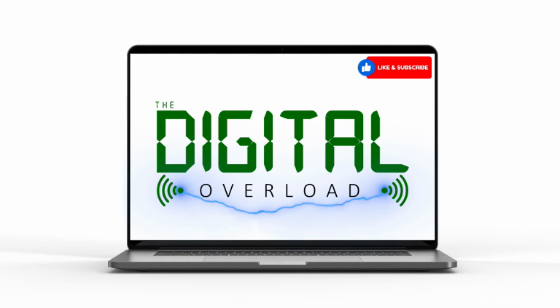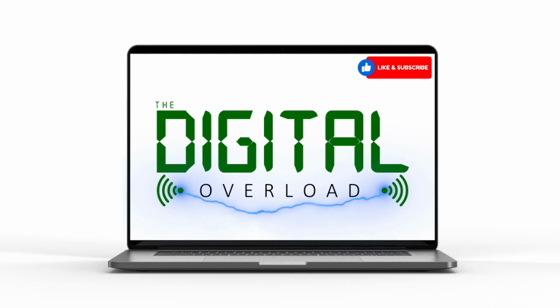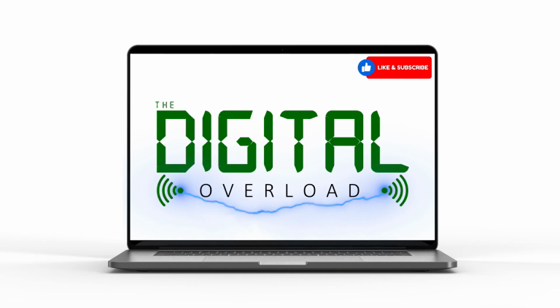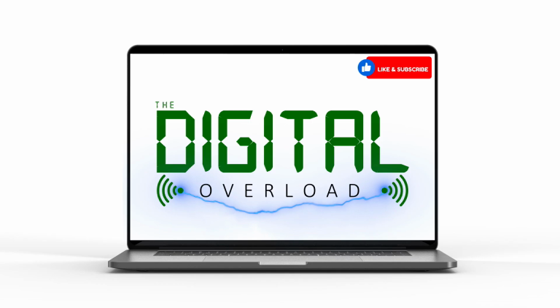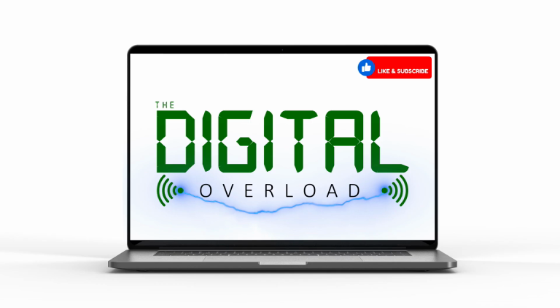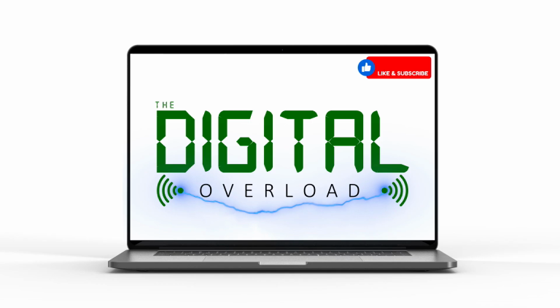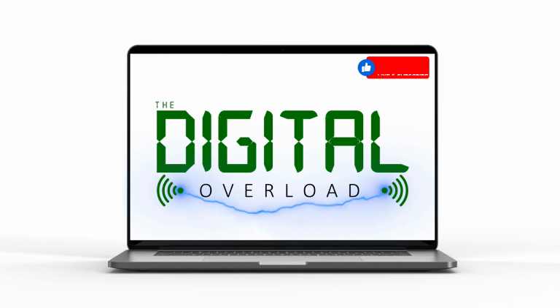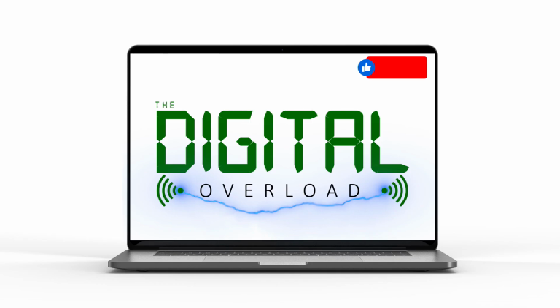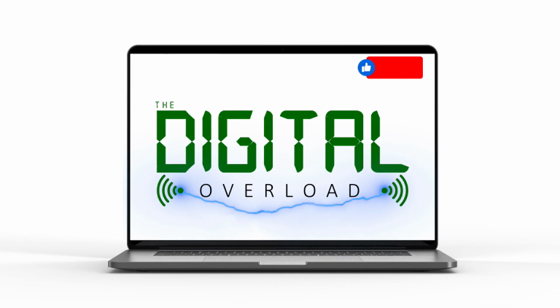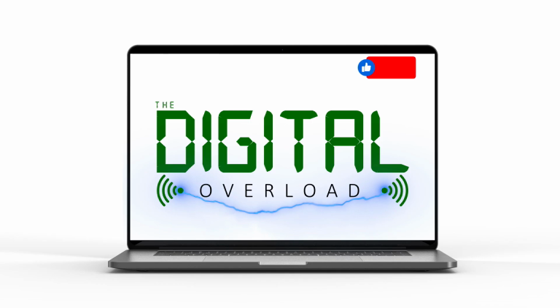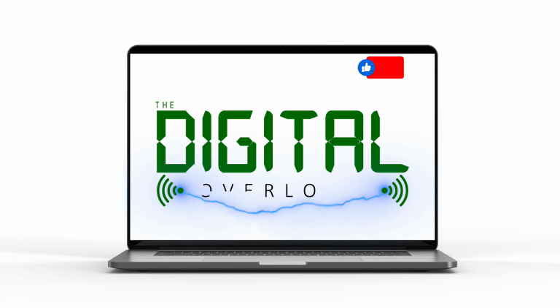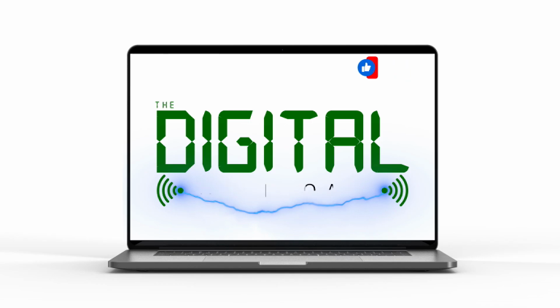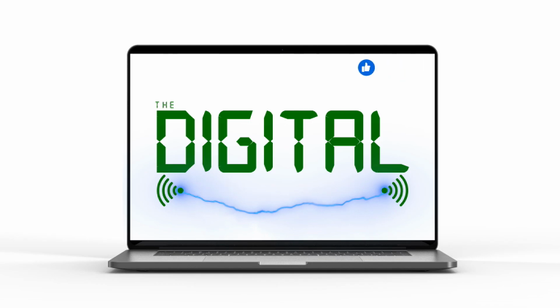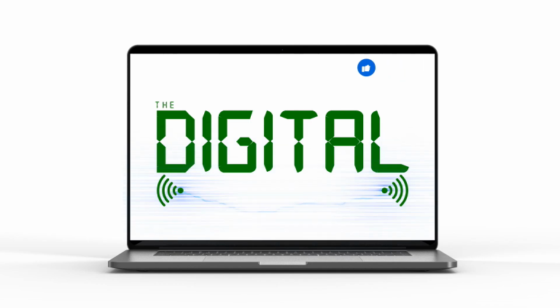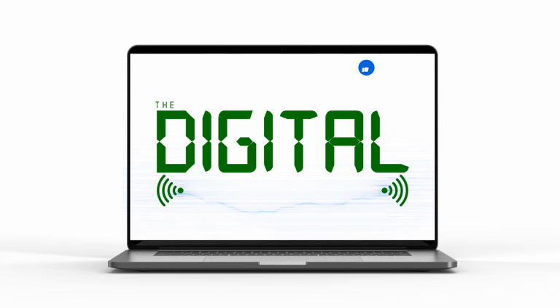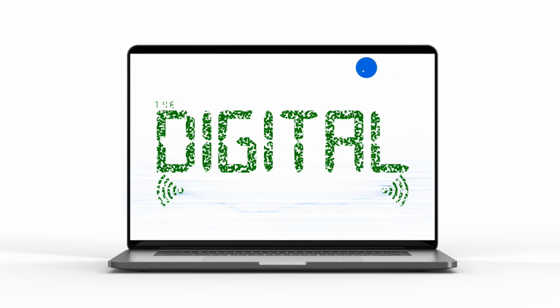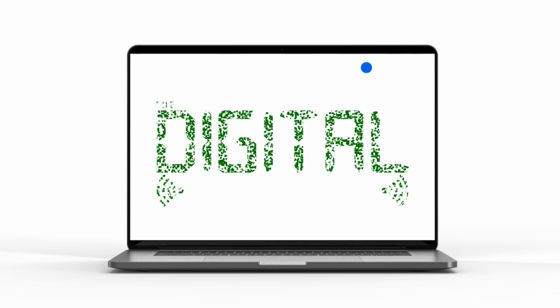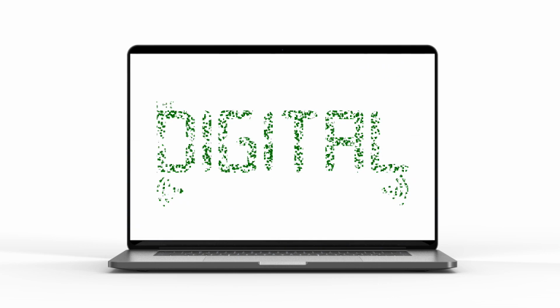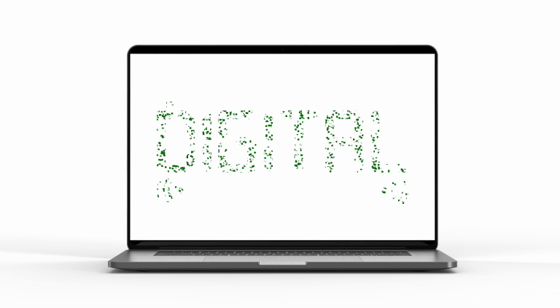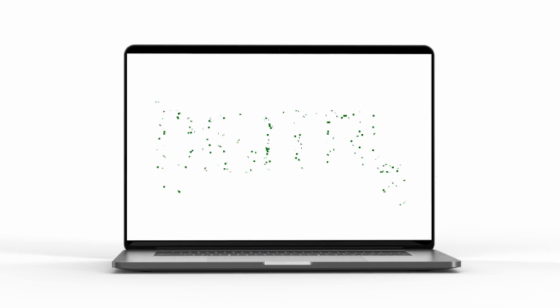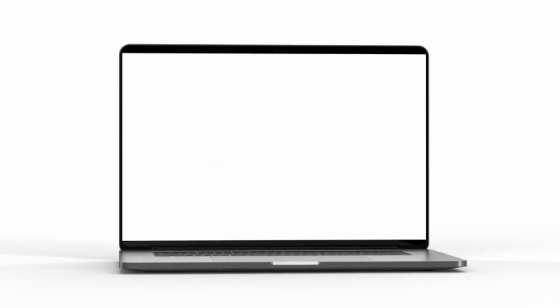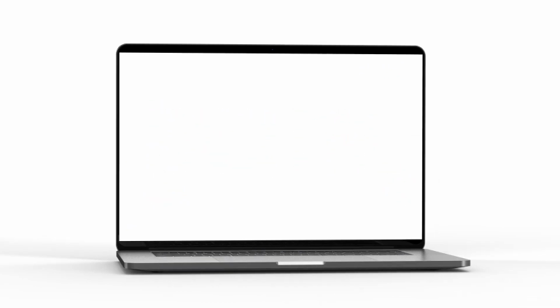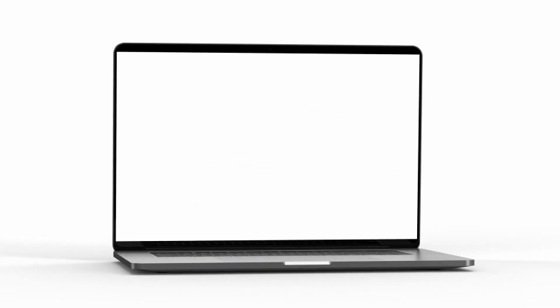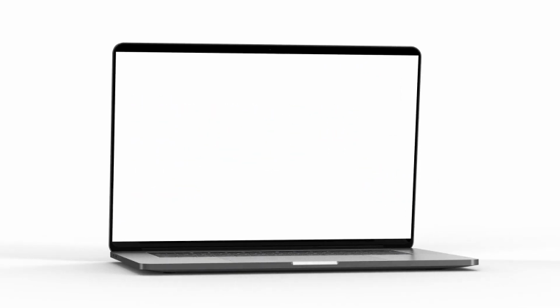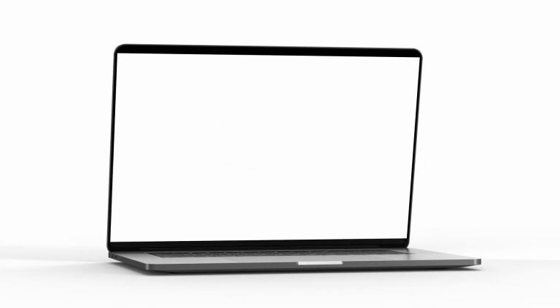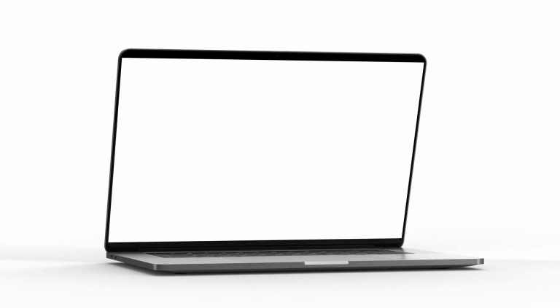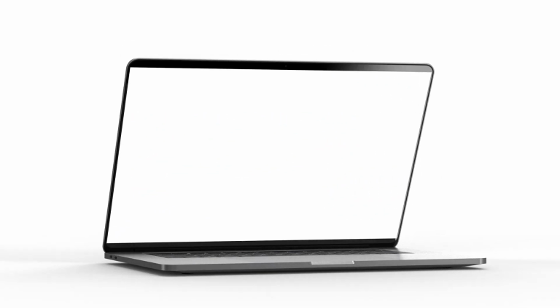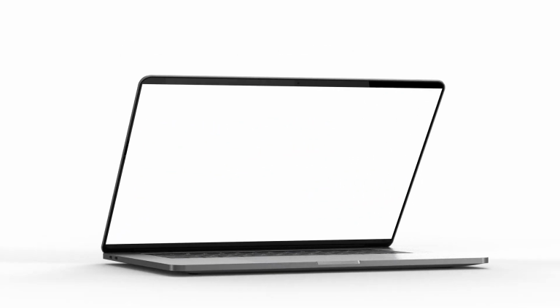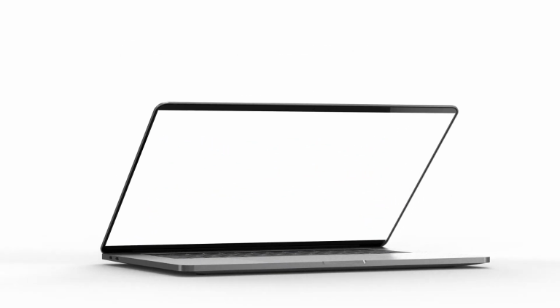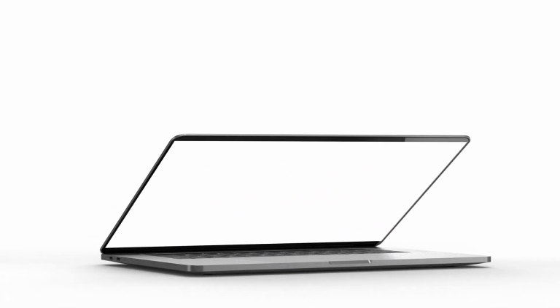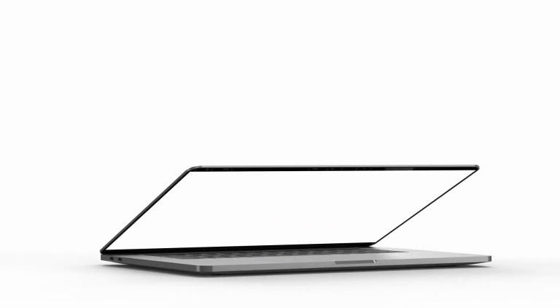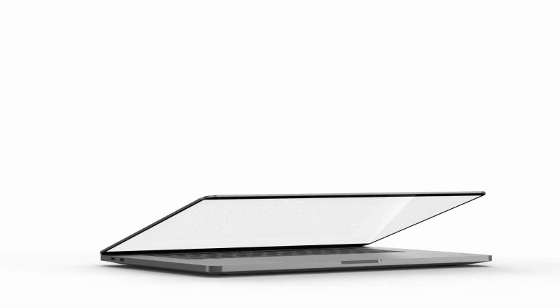And that about wraps things up. Please like this video if you found it useful, and subscribe to our channel if you want more content like this. I appreciate you taking the time to watch this, and we'll chat again soon.